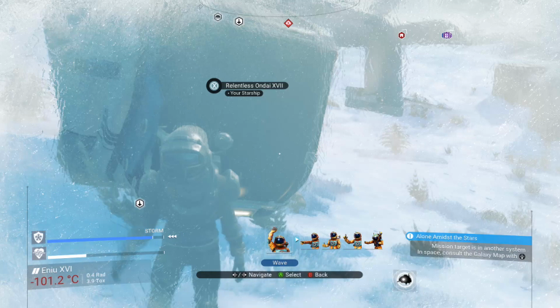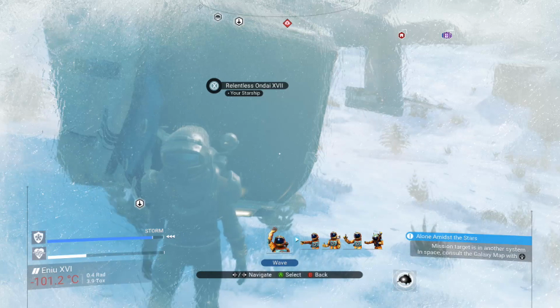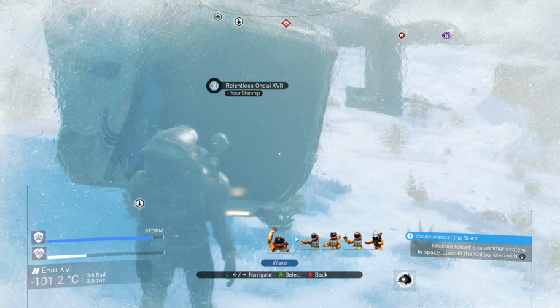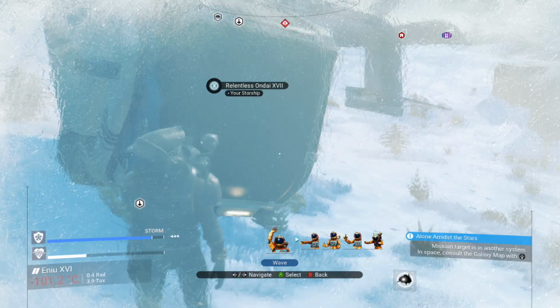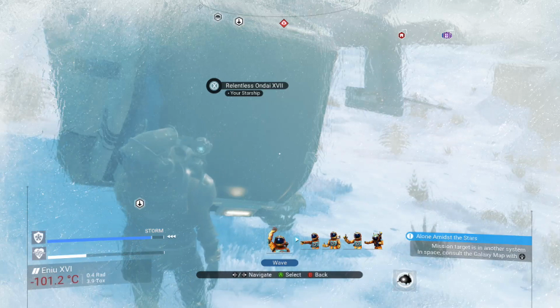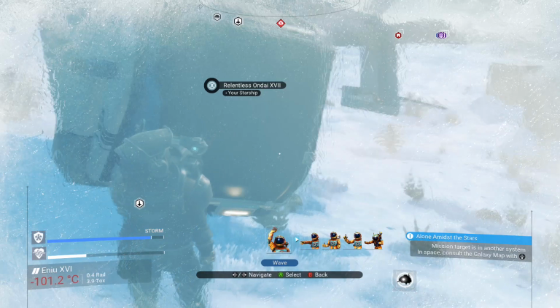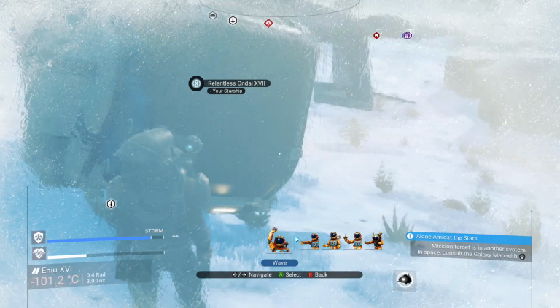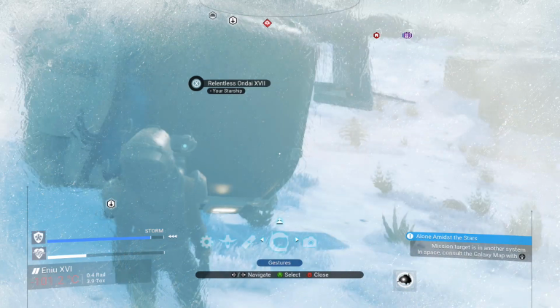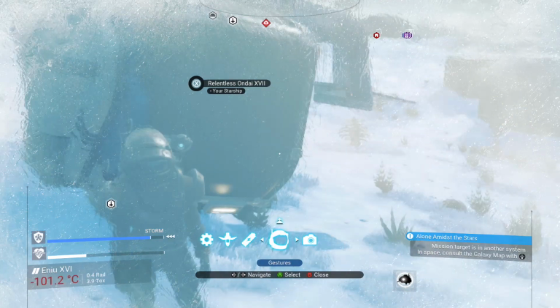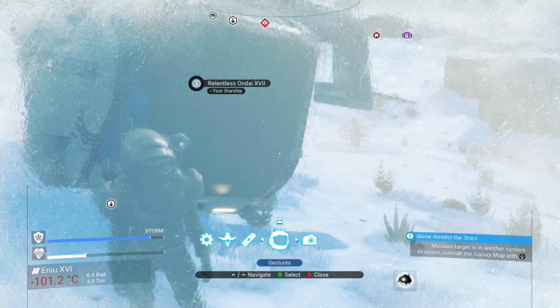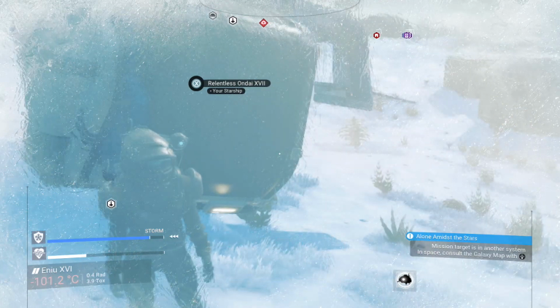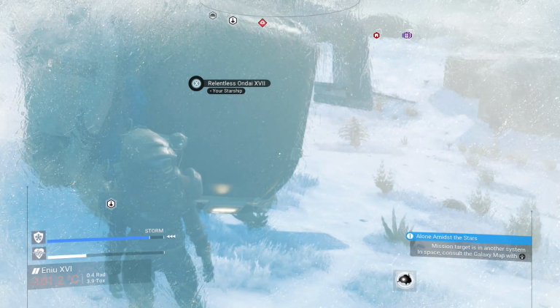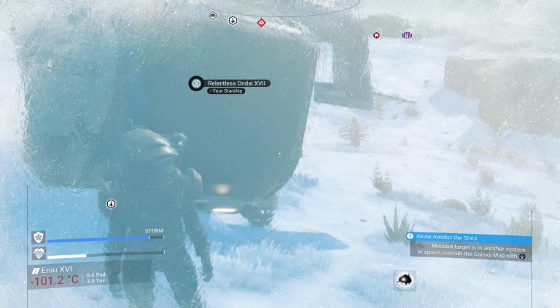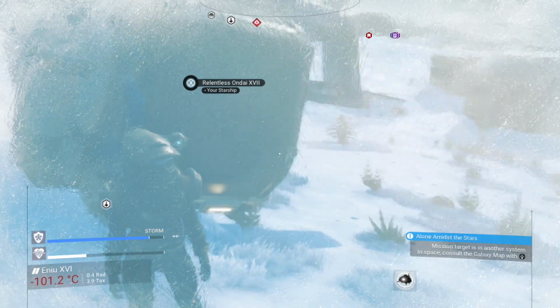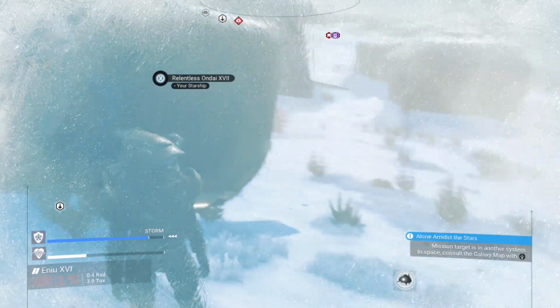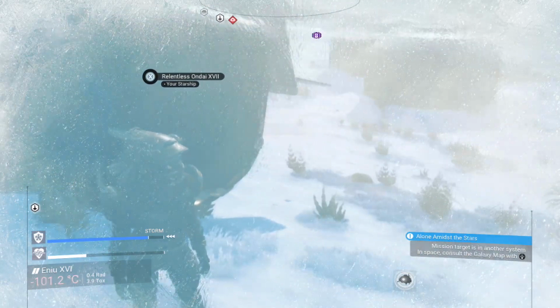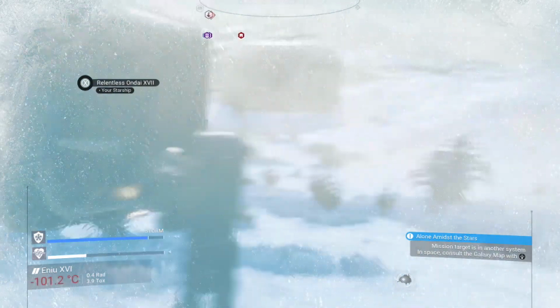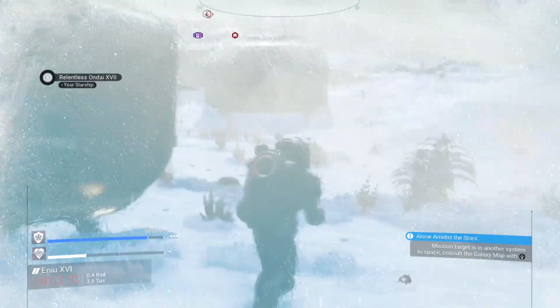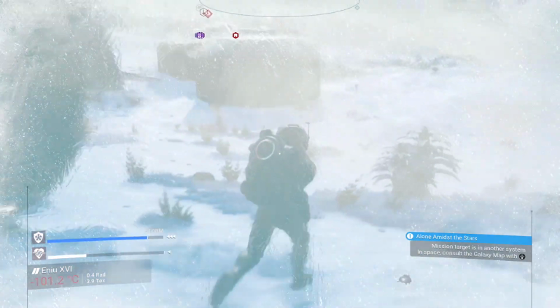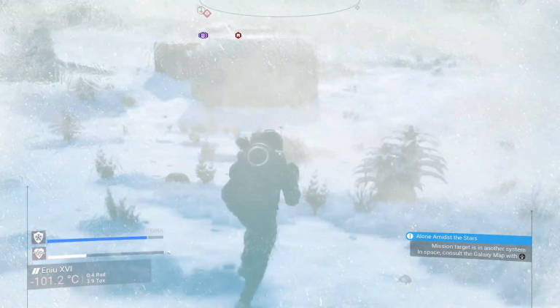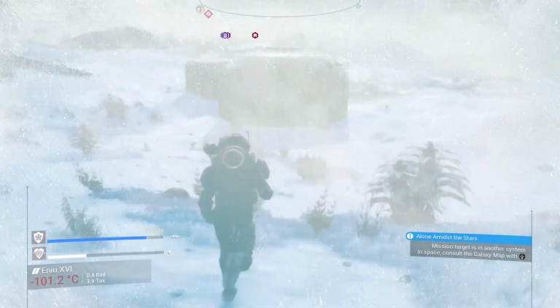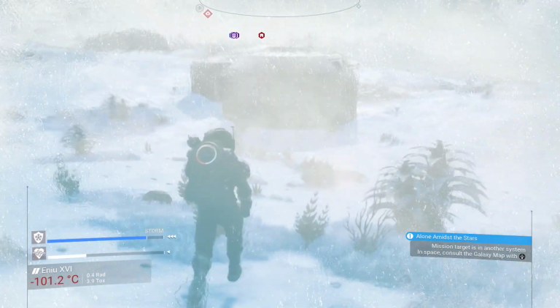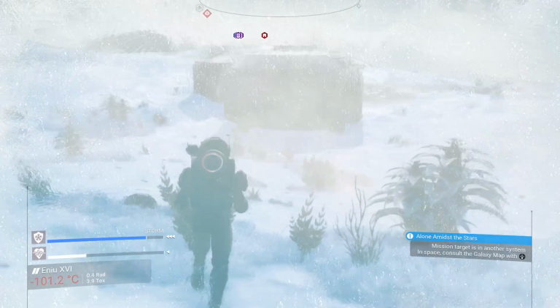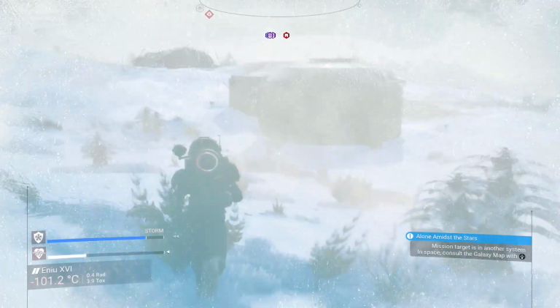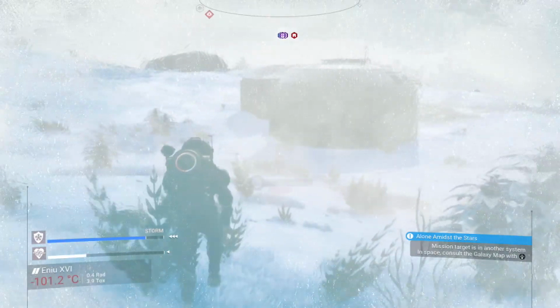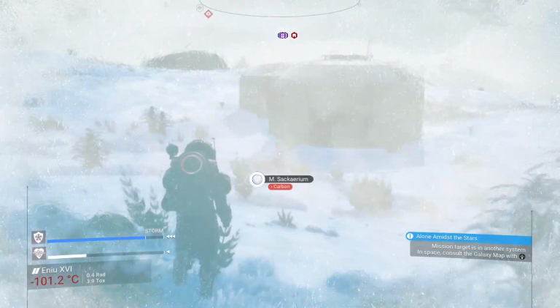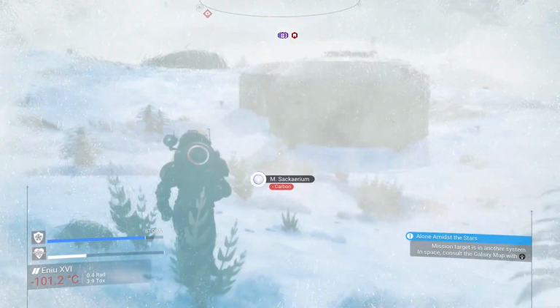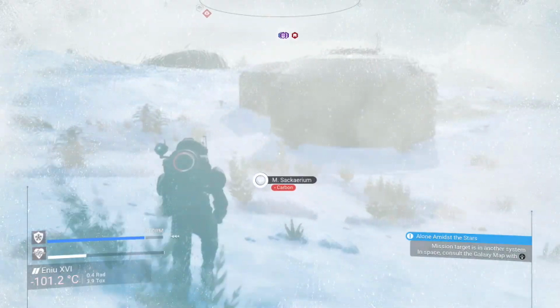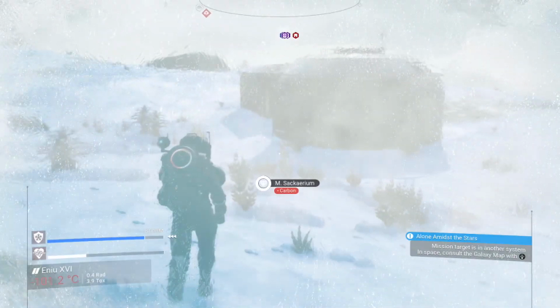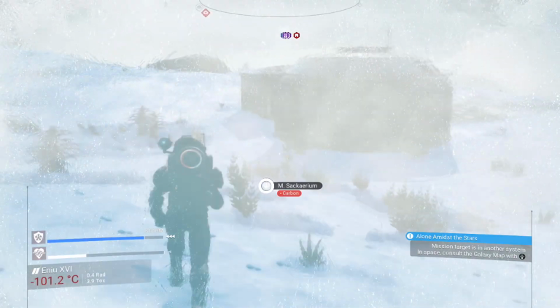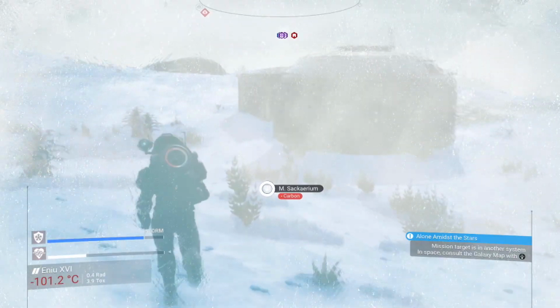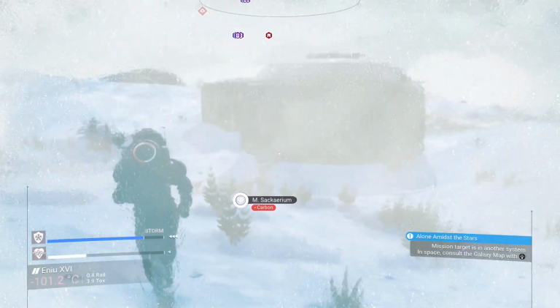Alright, what is up guys? We're back today with another tip video in No Man's Sky. Today's video is going to be about how to get the blueprints for lubricant and acid.